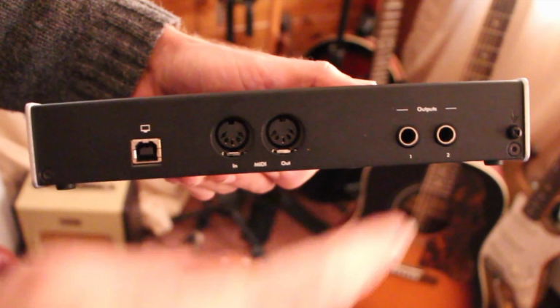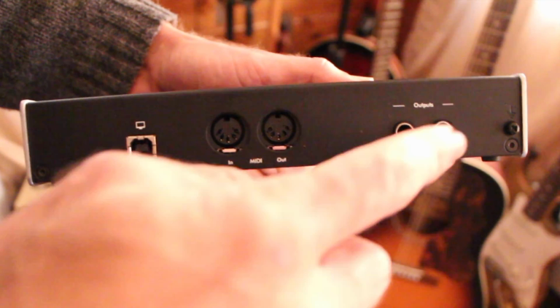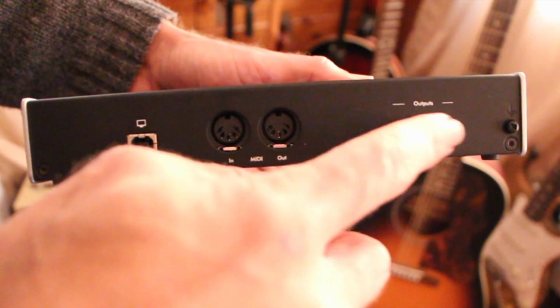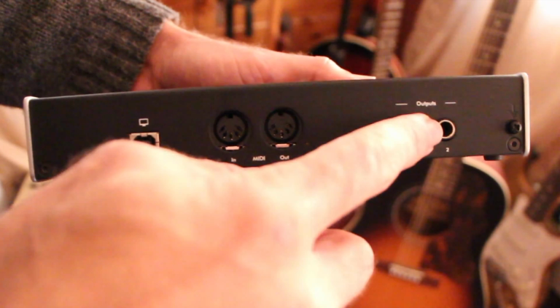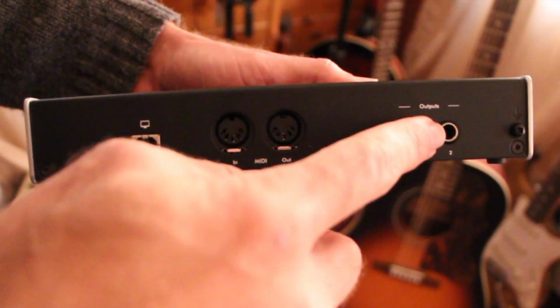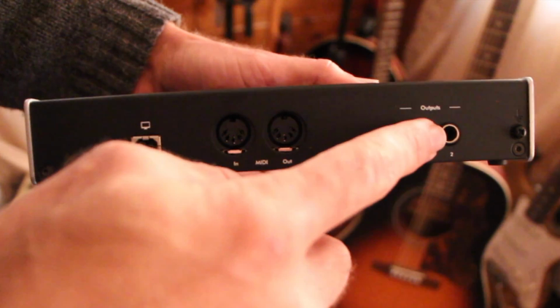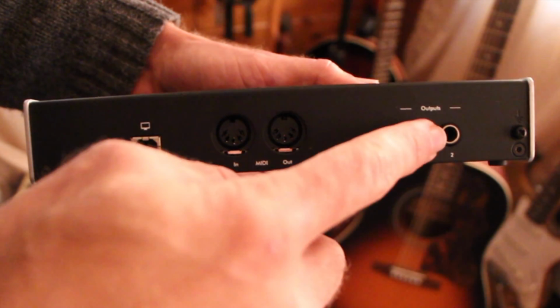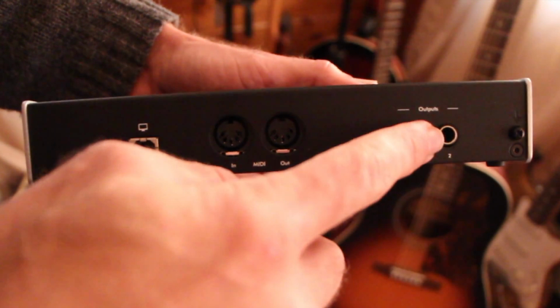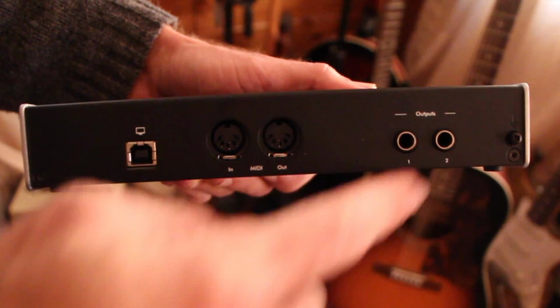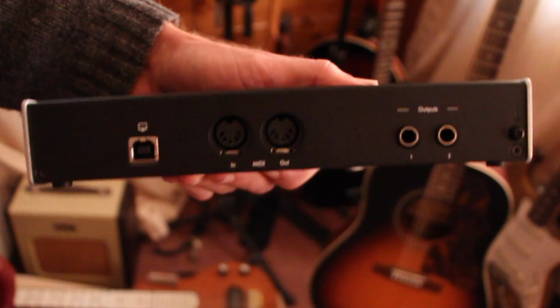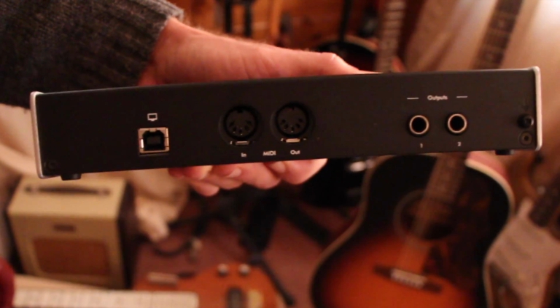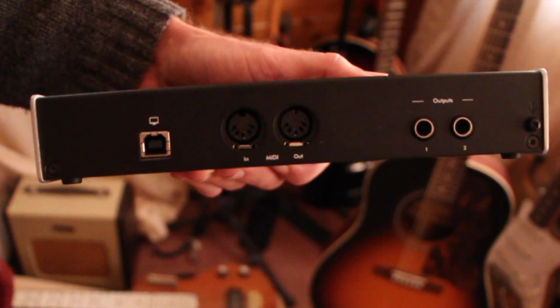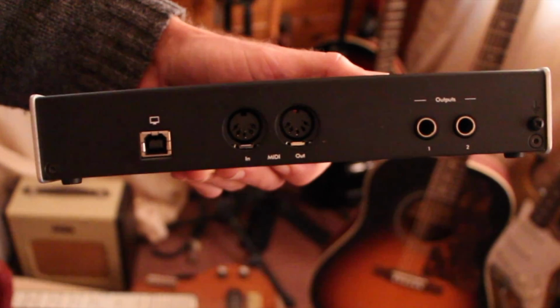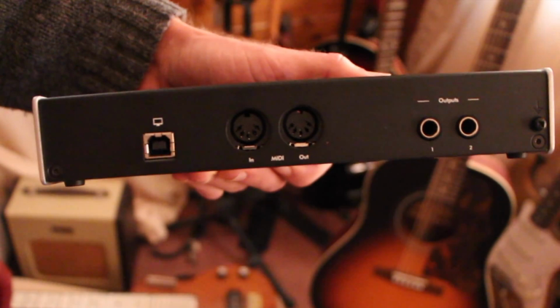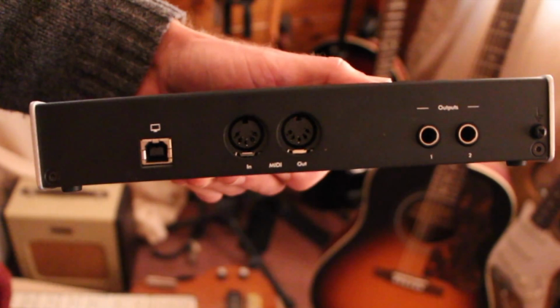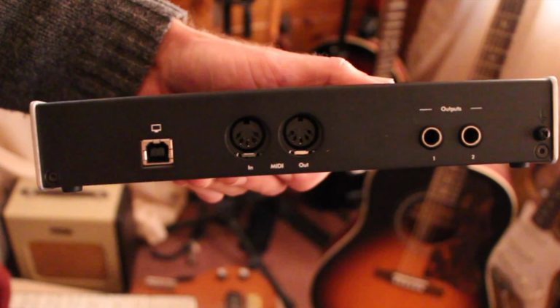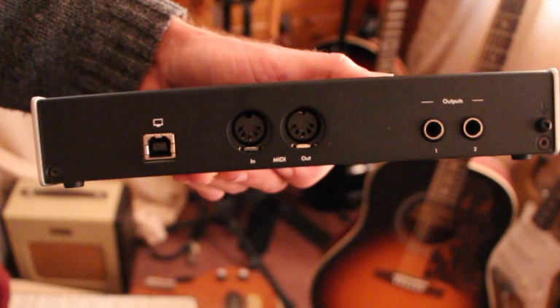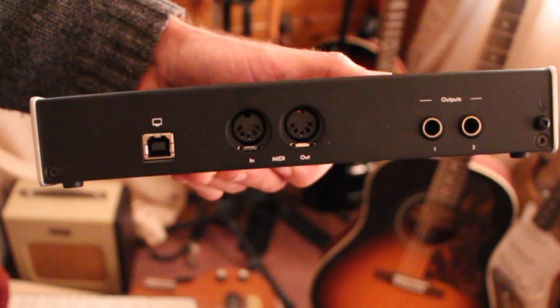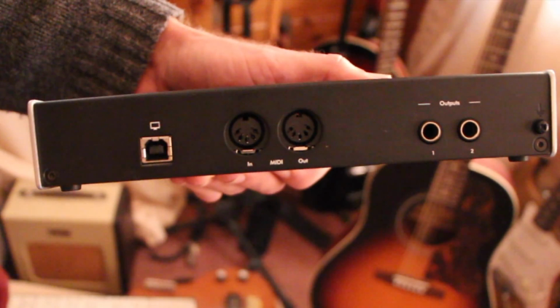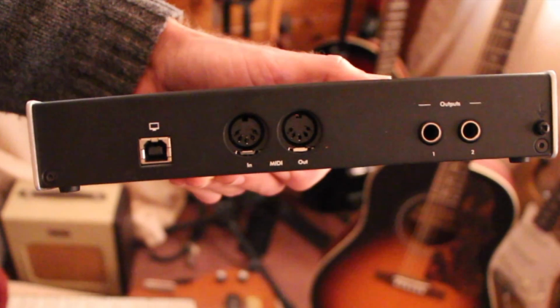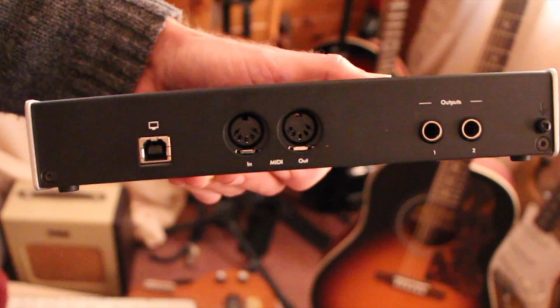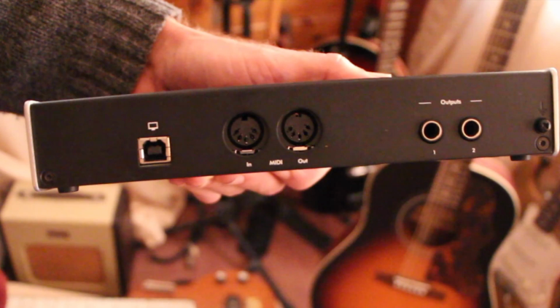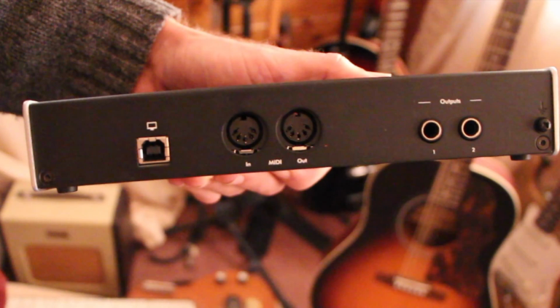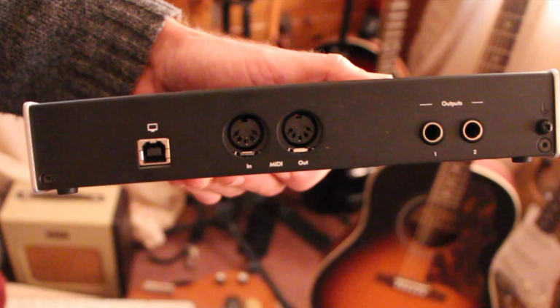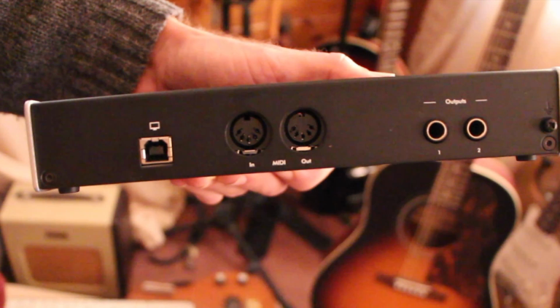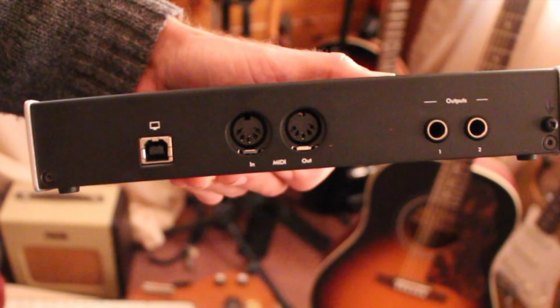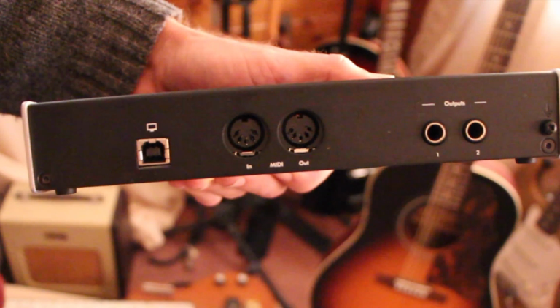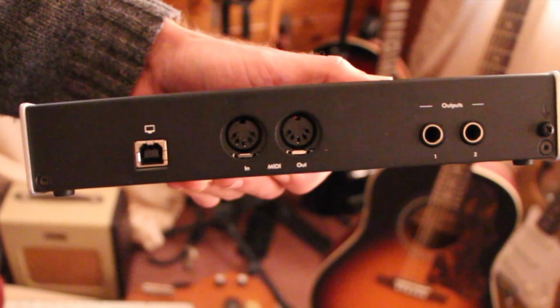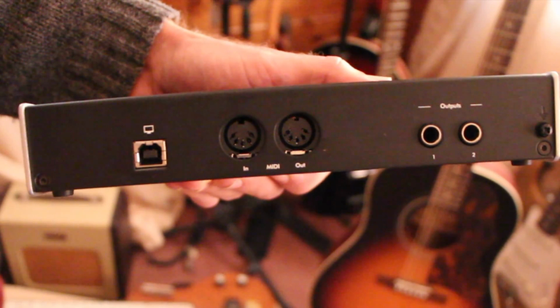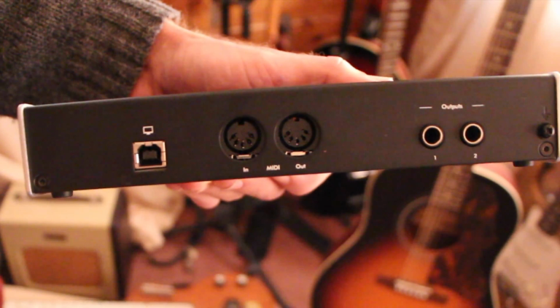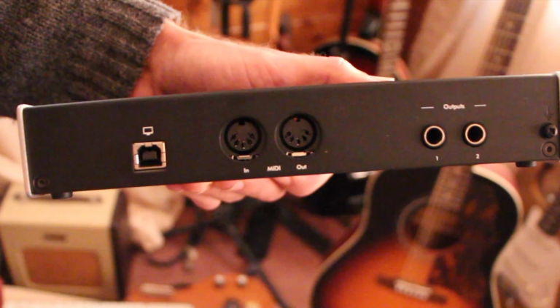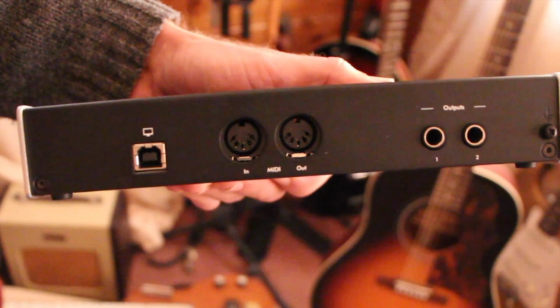And lastly, your main outputs. Here's where you'll connect to studio monitors, a console, or an amplifier.